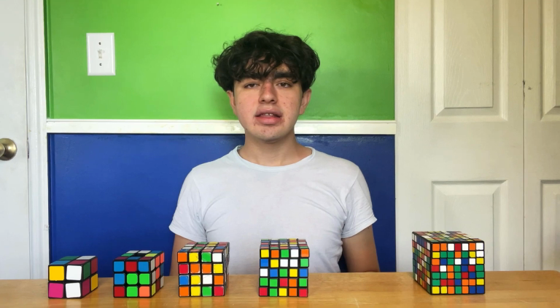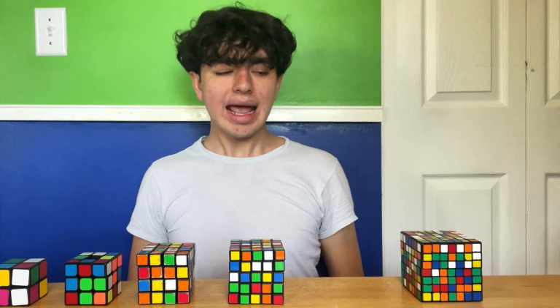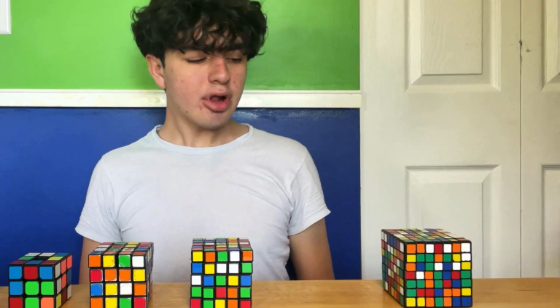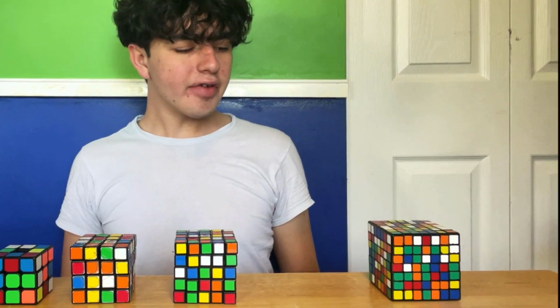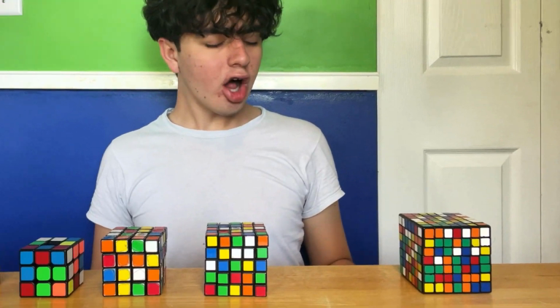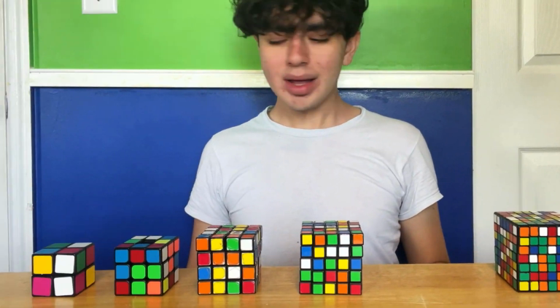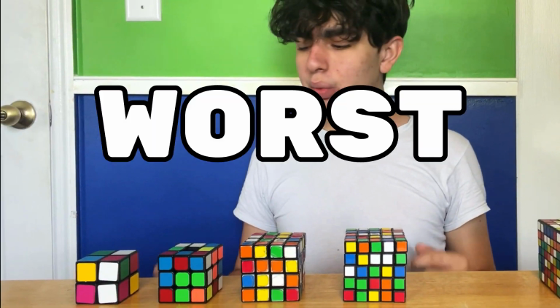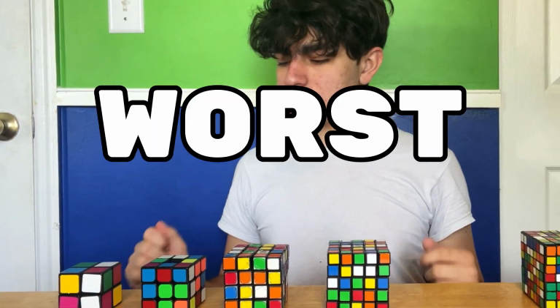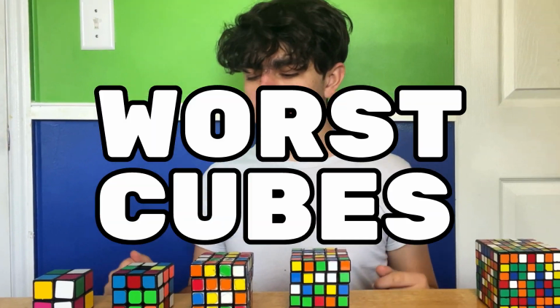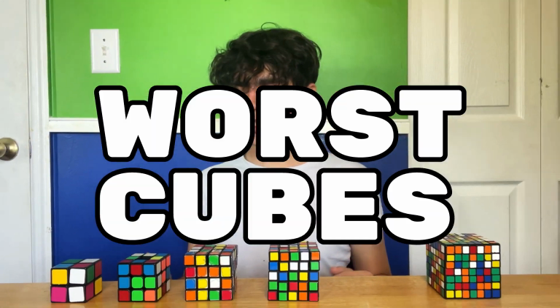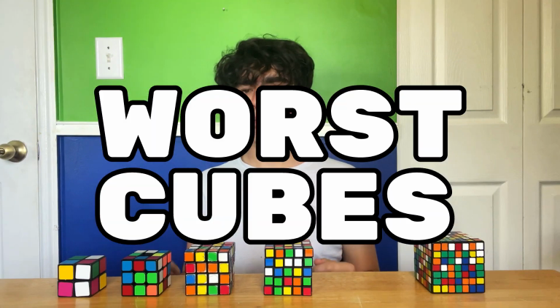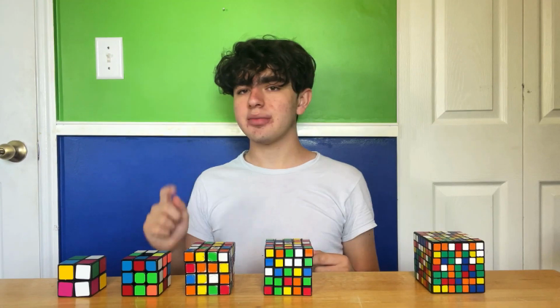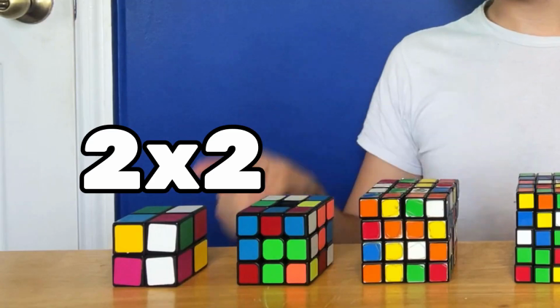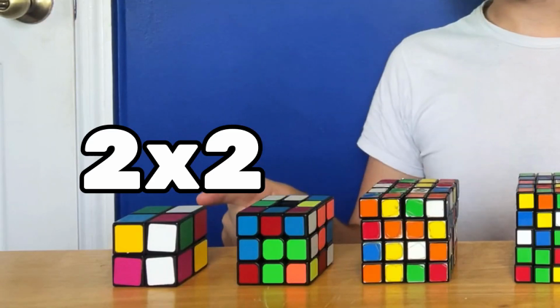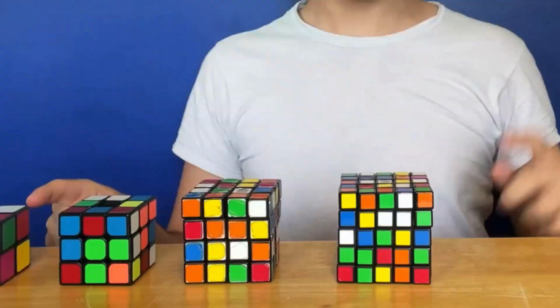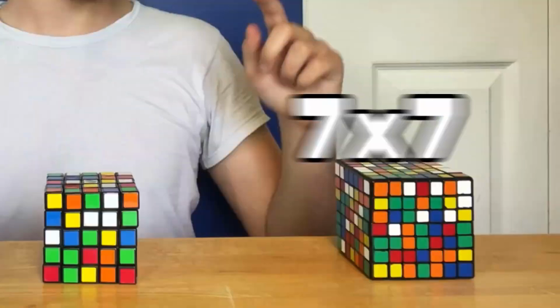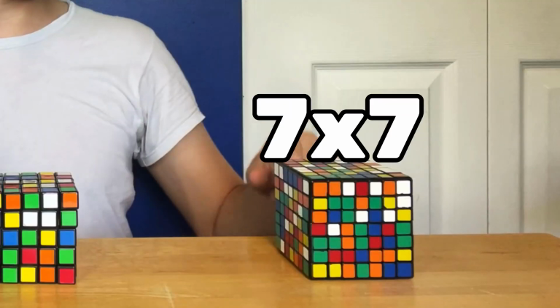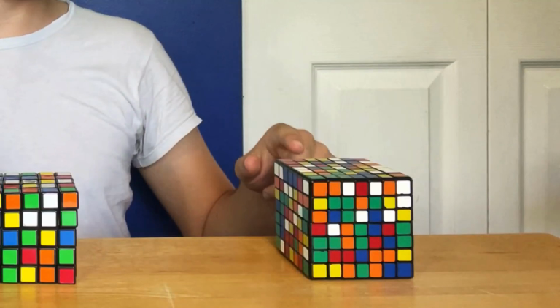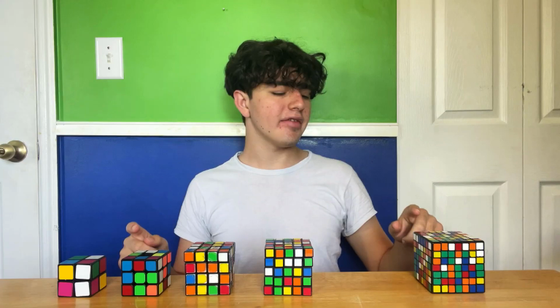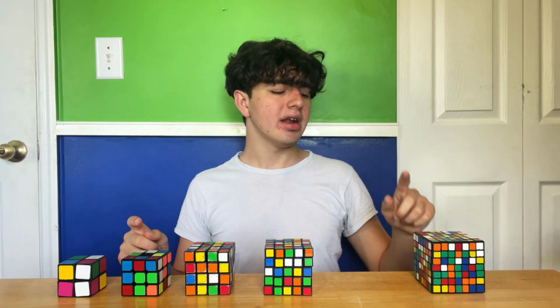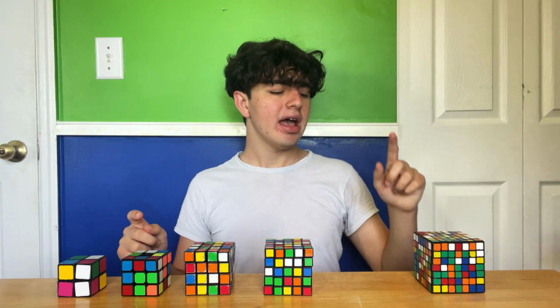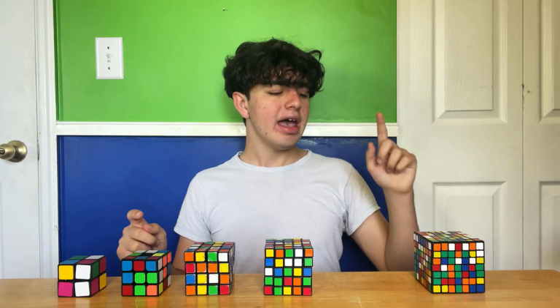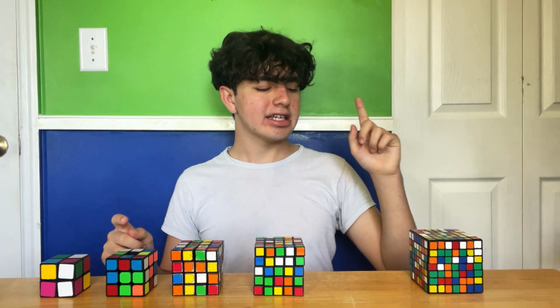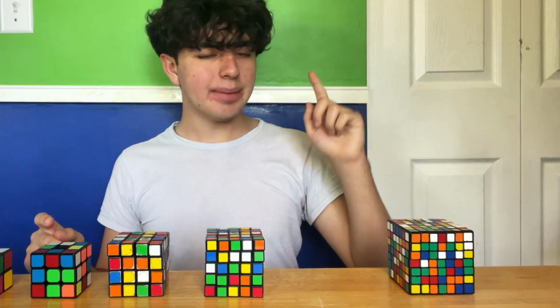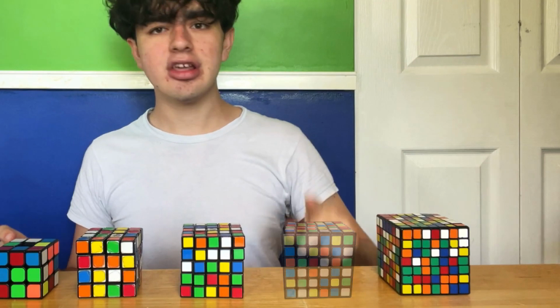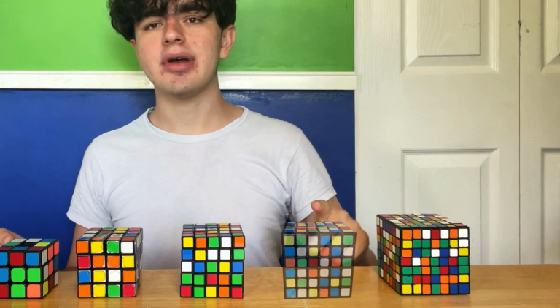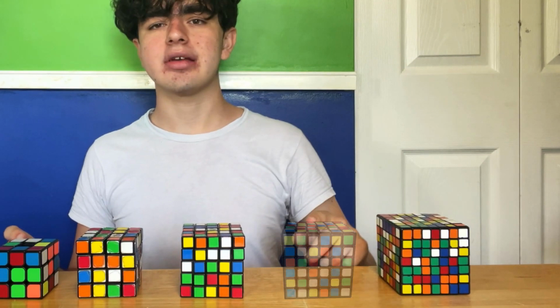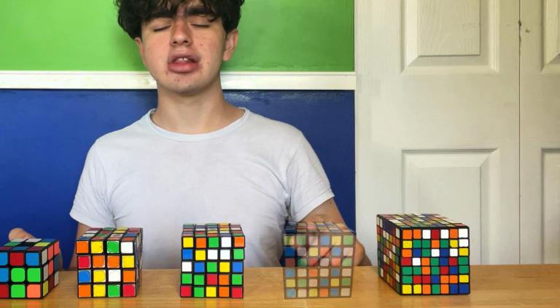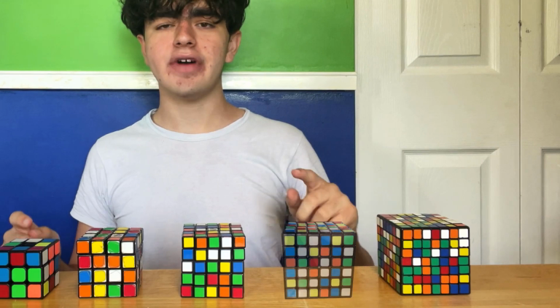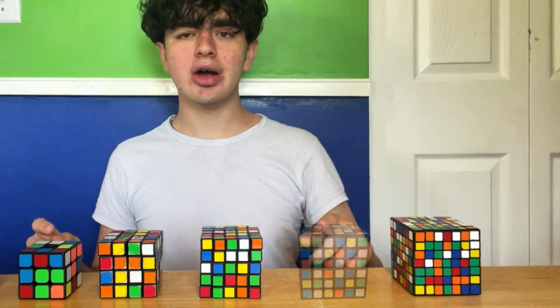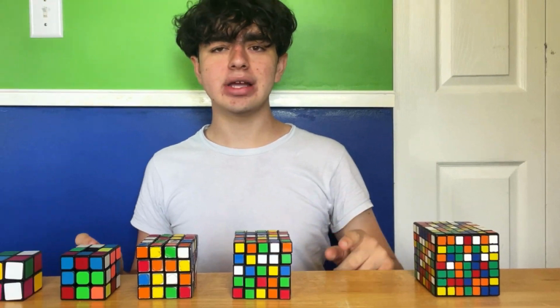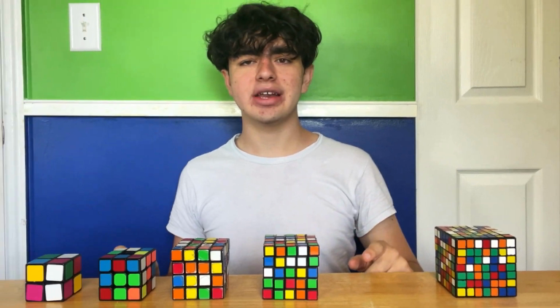Today I'm solving all my worst Rubik's Cubes from 2x2 to 7x7, except 6x6, and you'll find out why later.